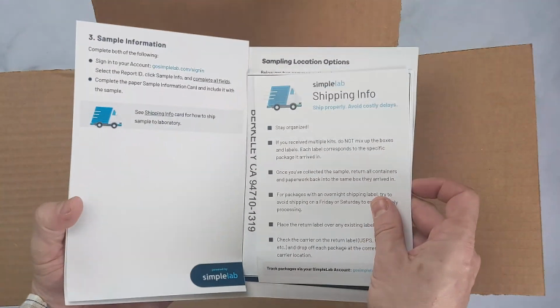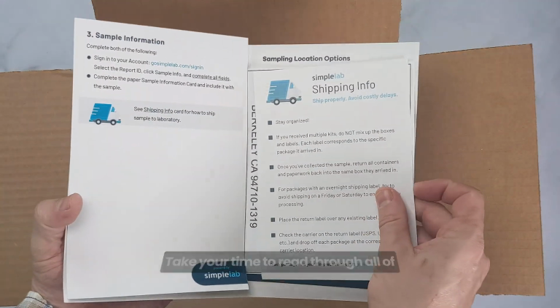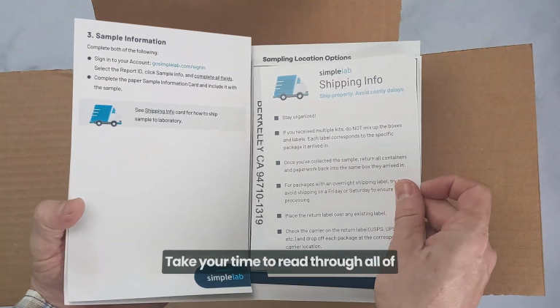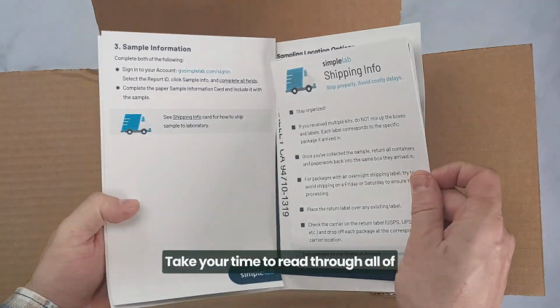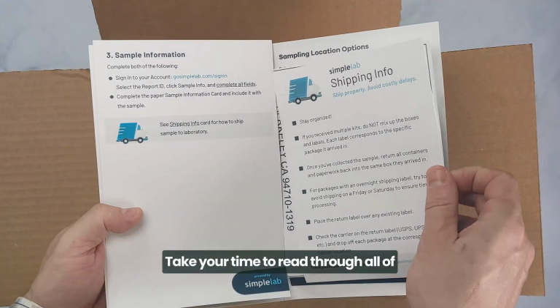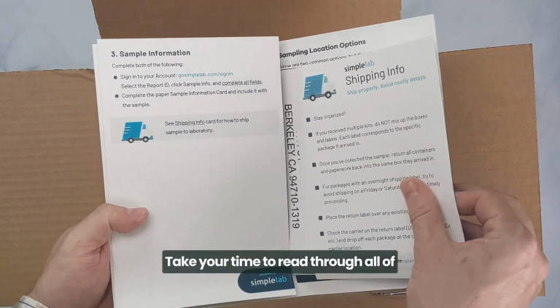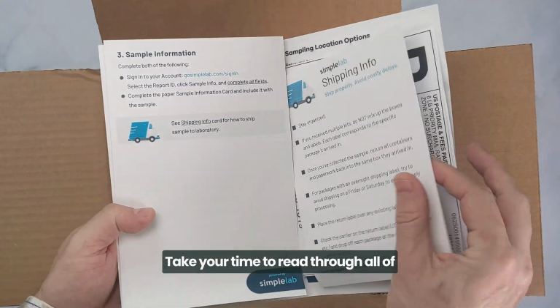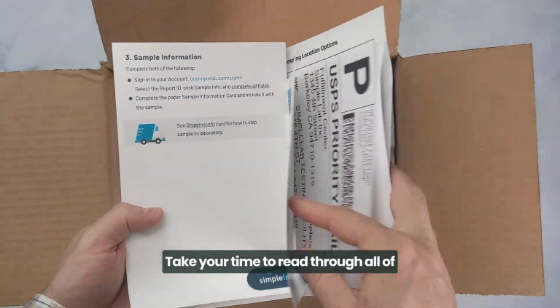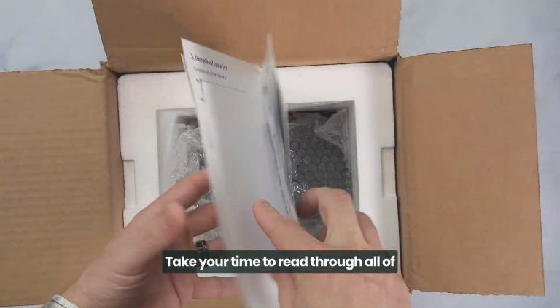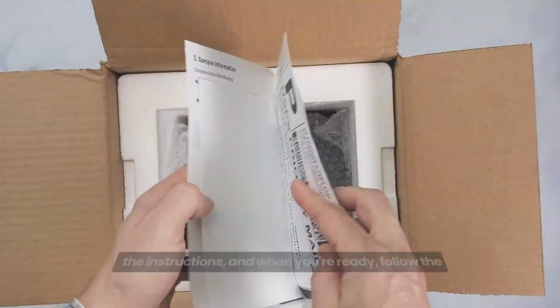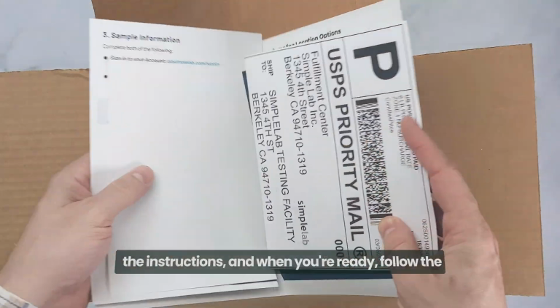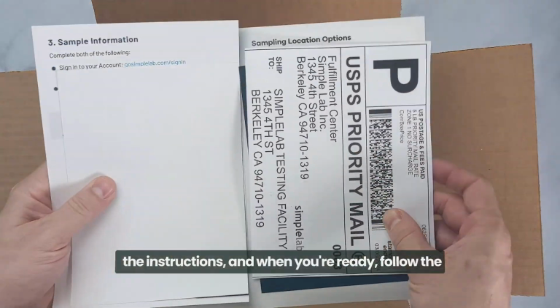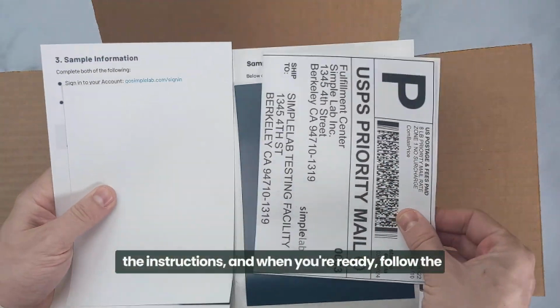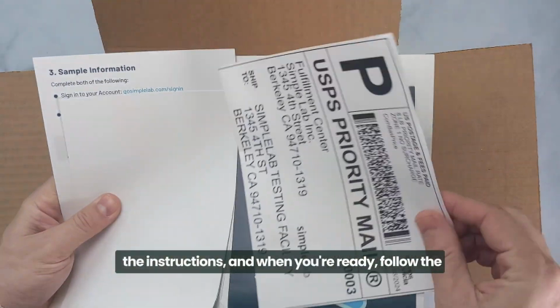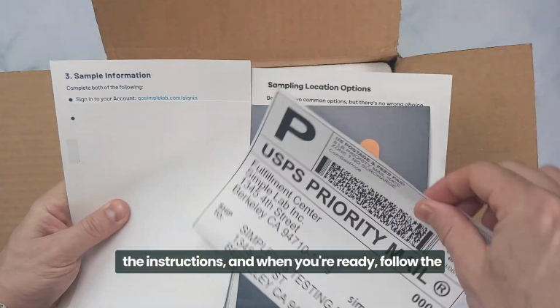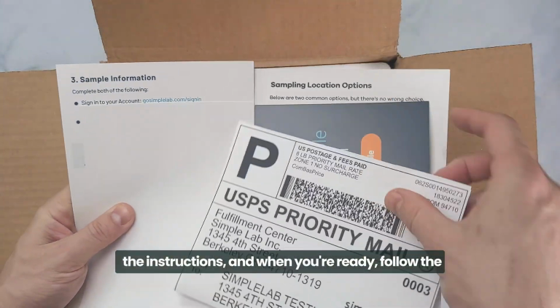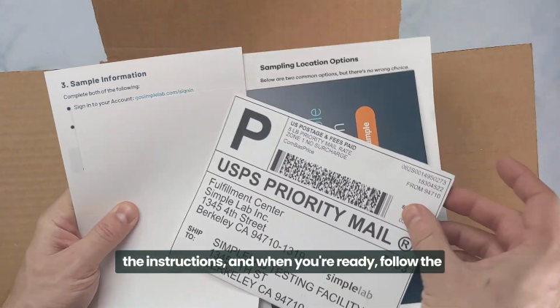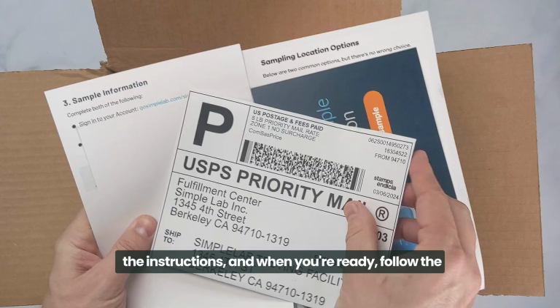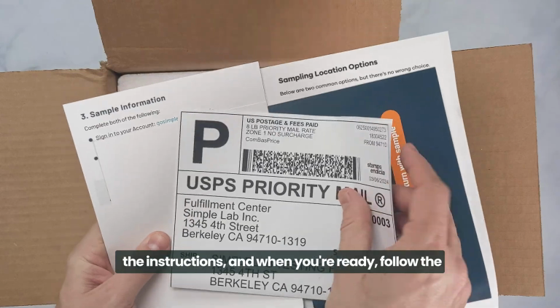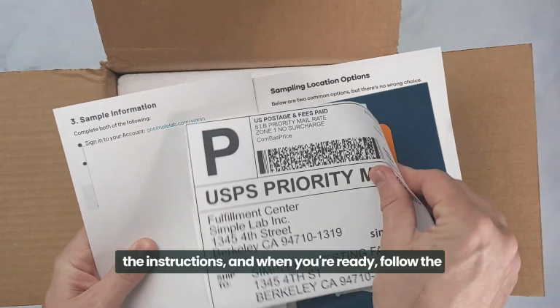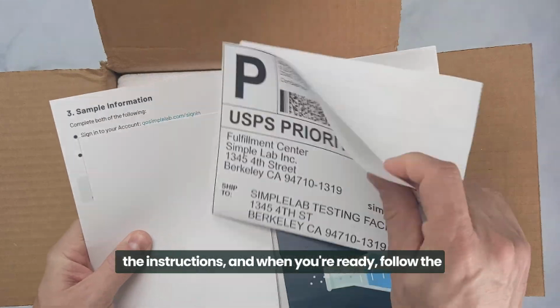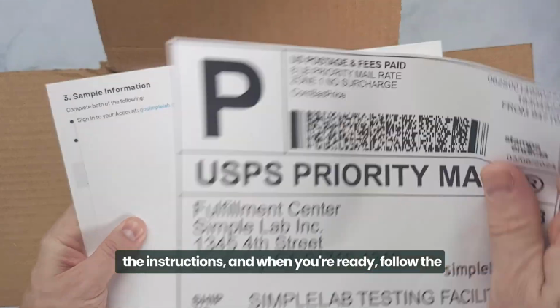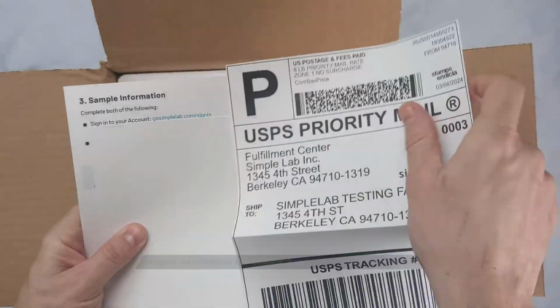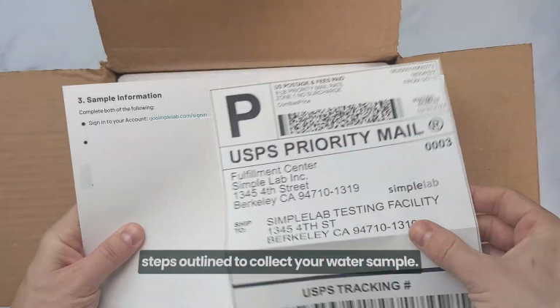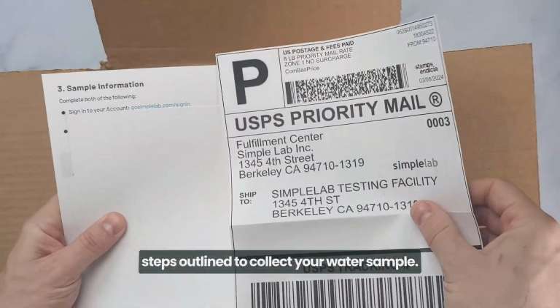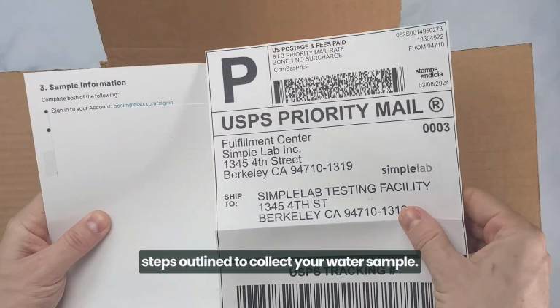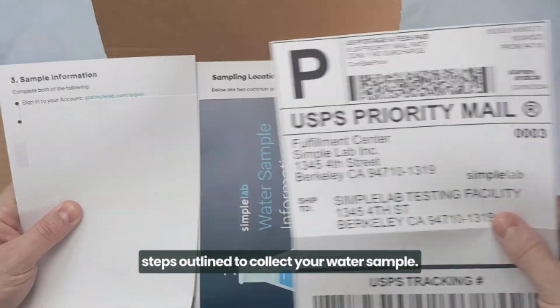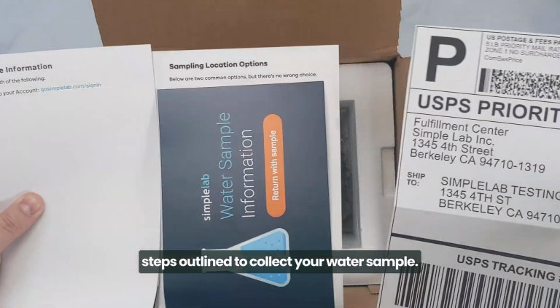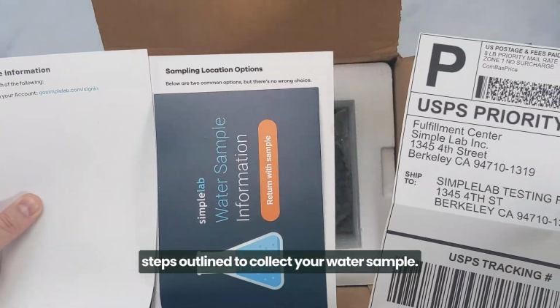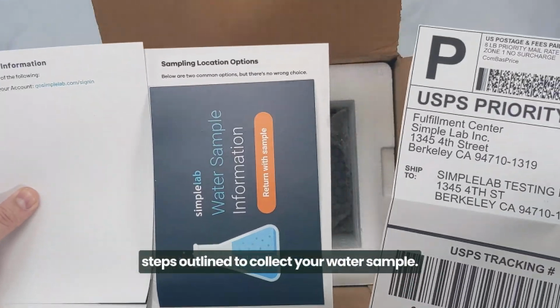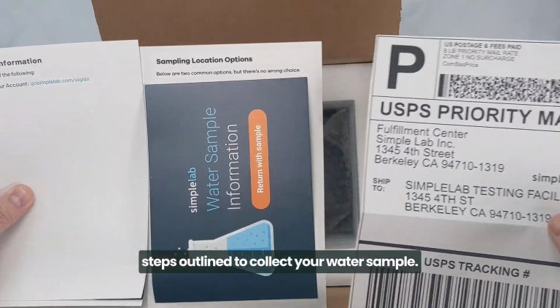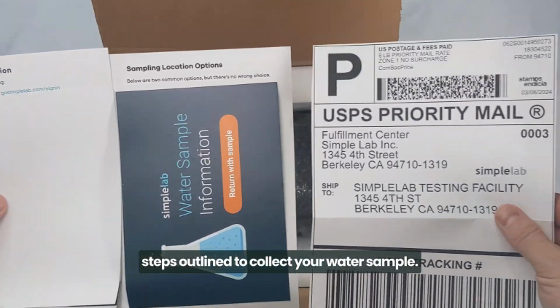Take your time to read through all of the instructions, and when you're ready, follow the steps outlined to collect your water sample.